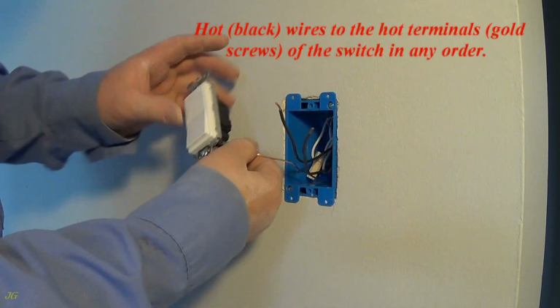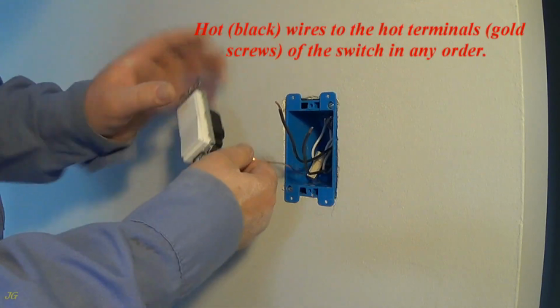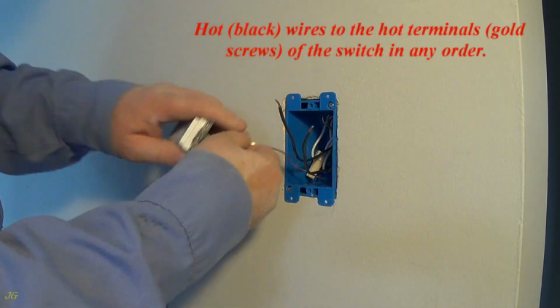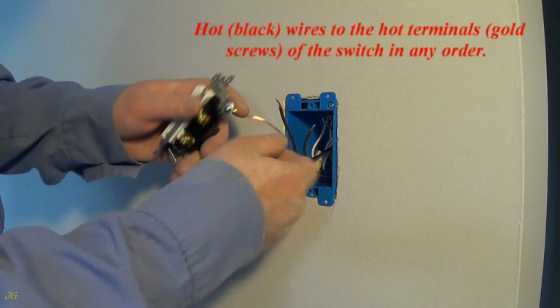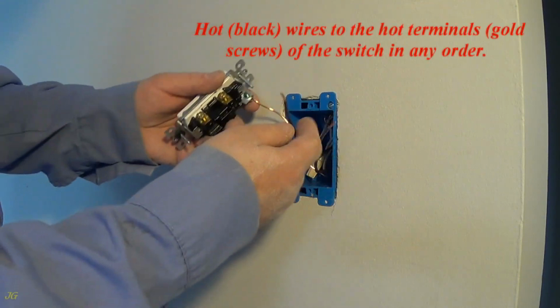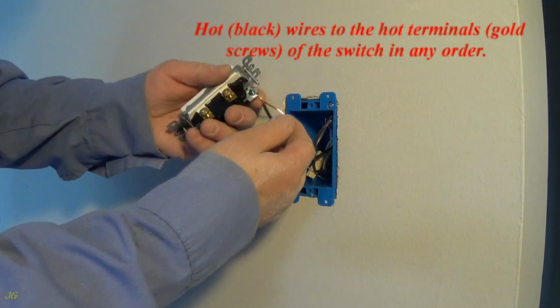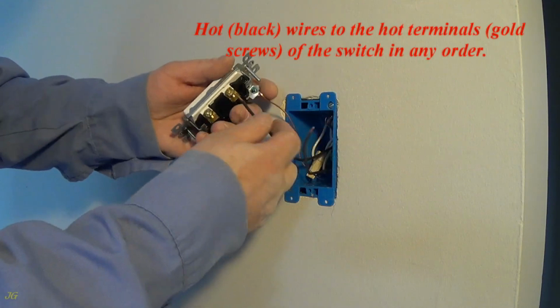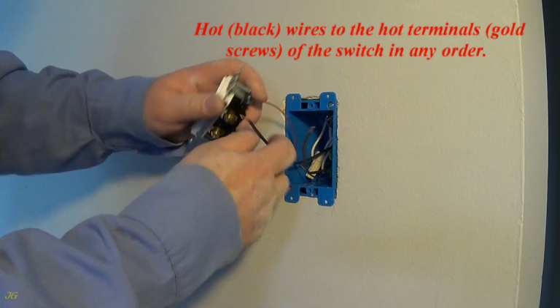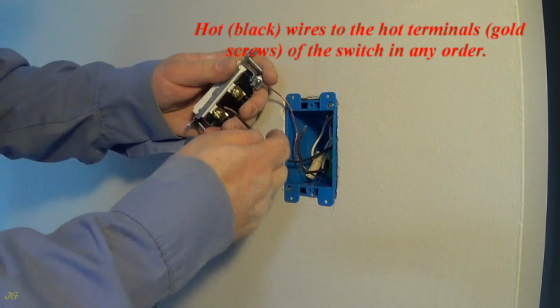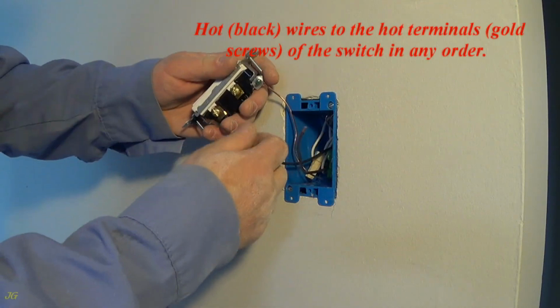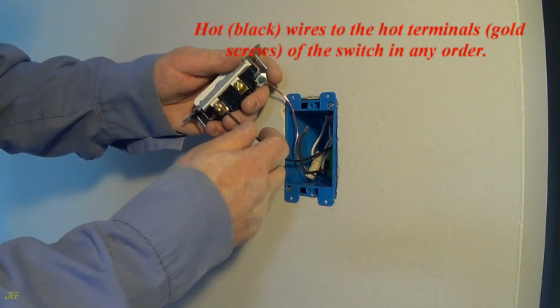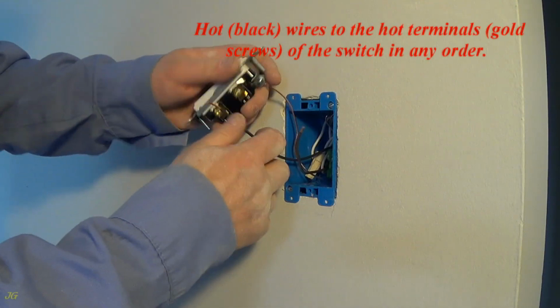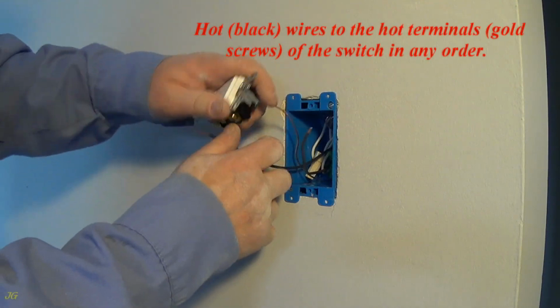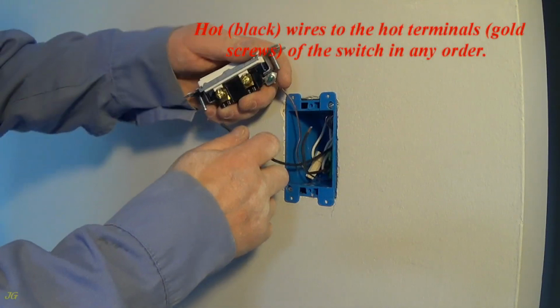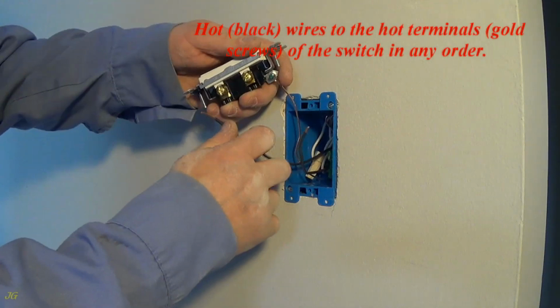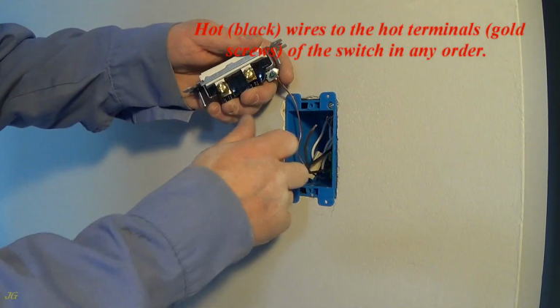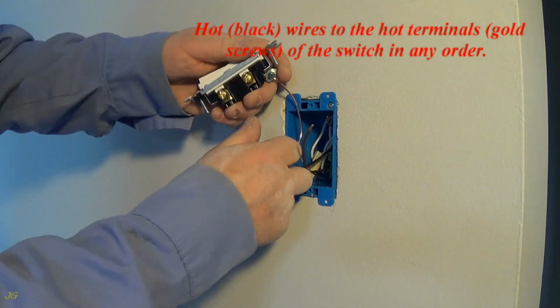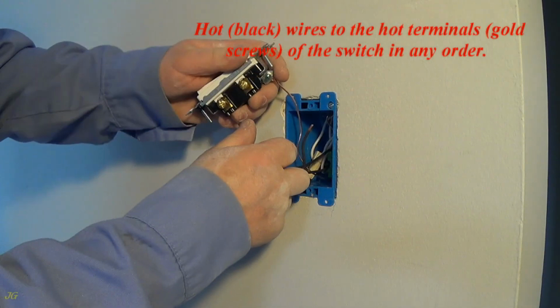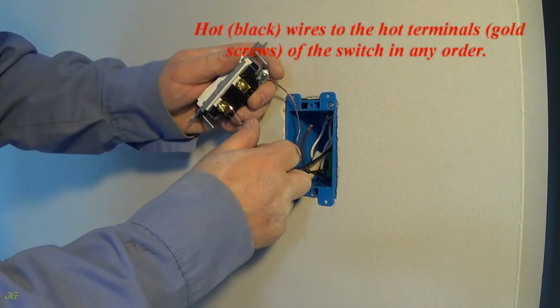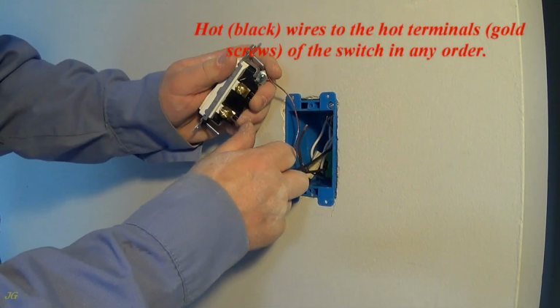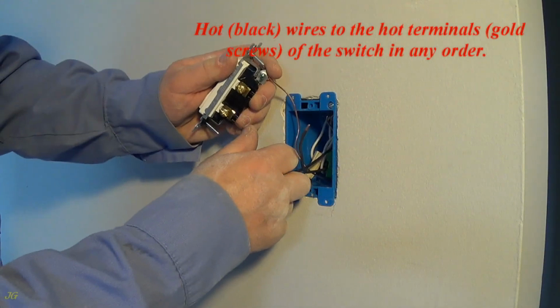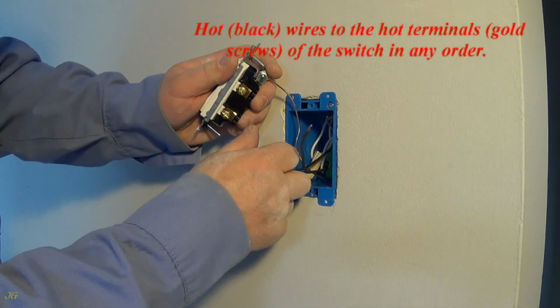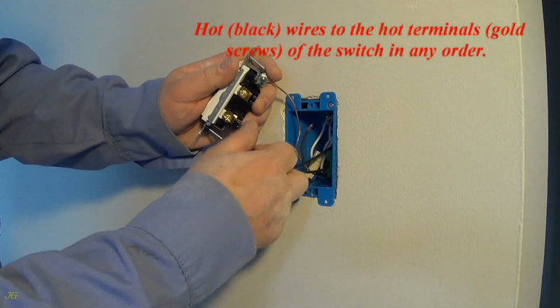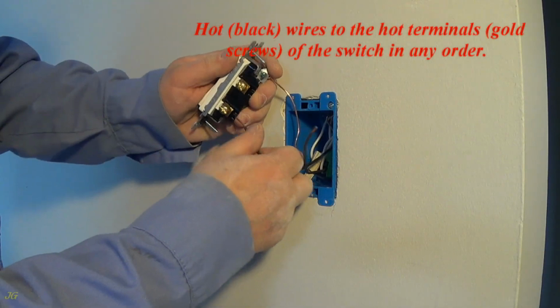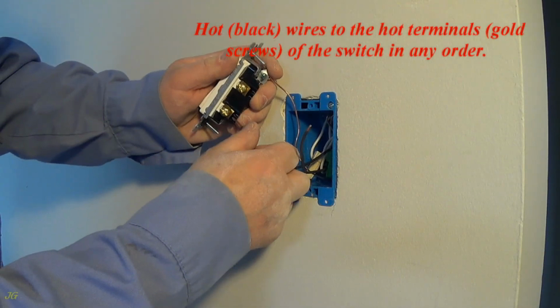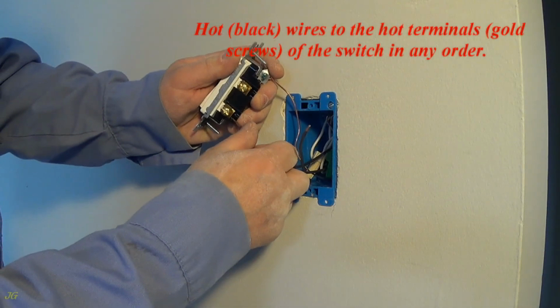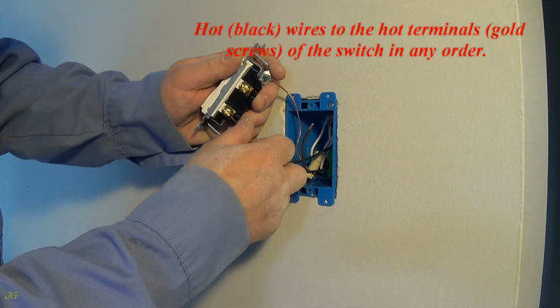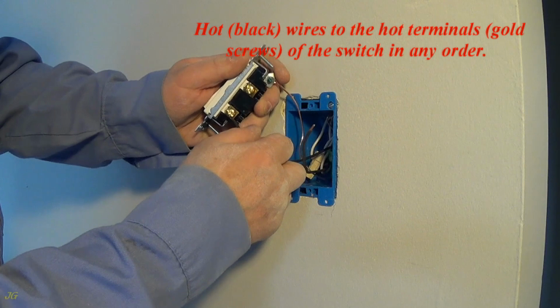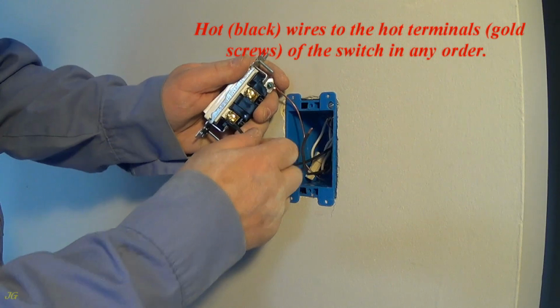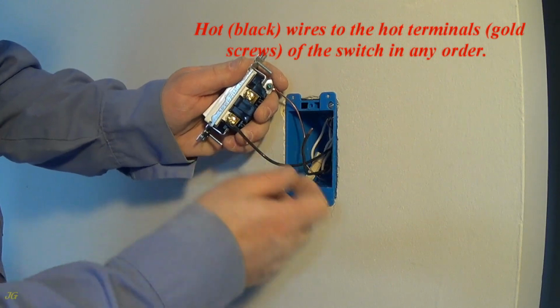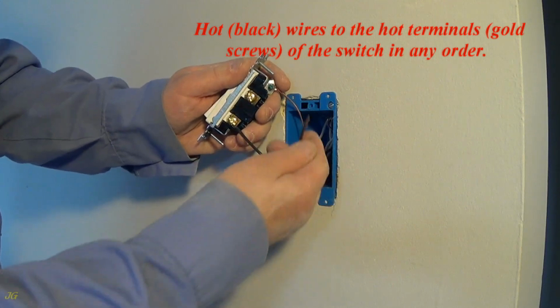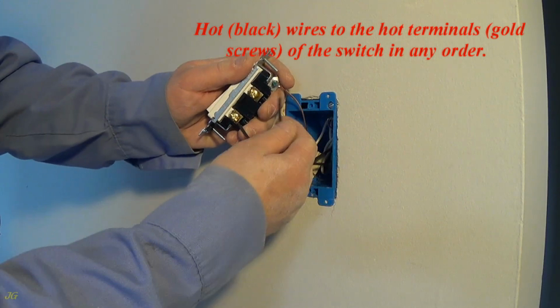Connect the hot black wires to the hot terminals, gold screws, of the switch in any order.